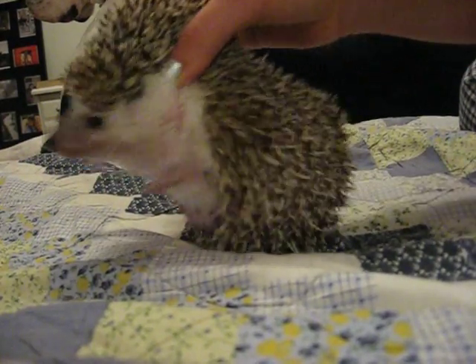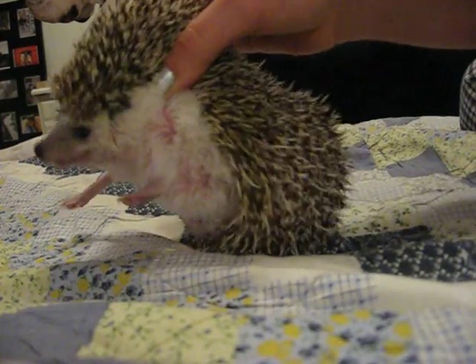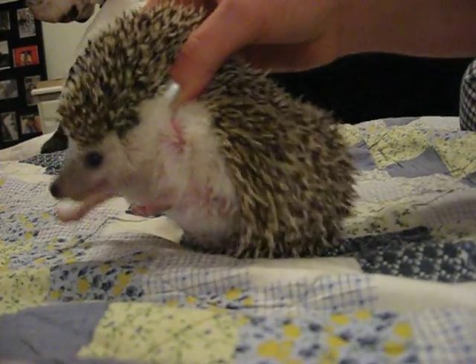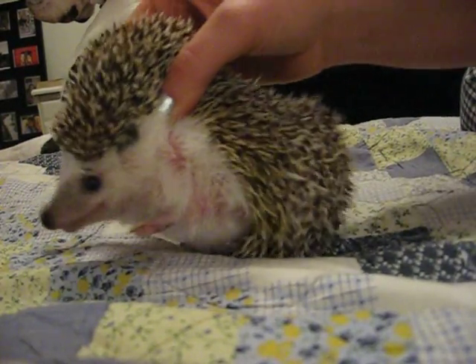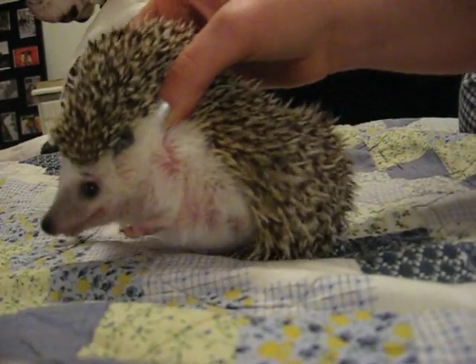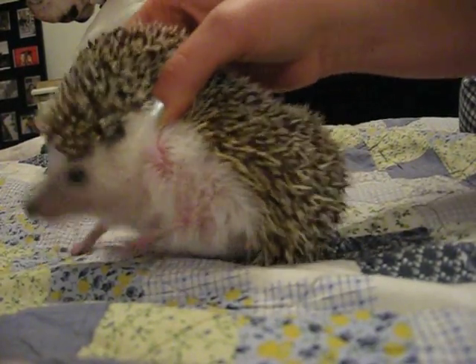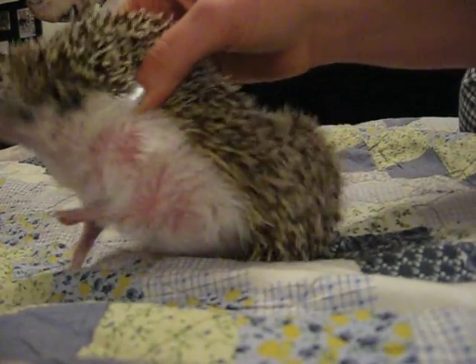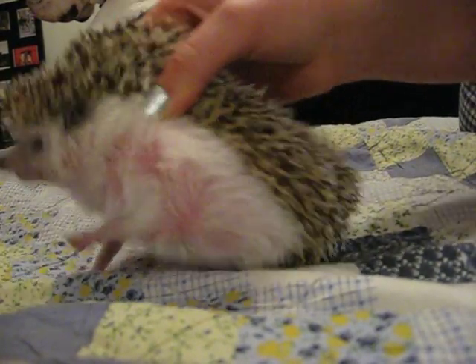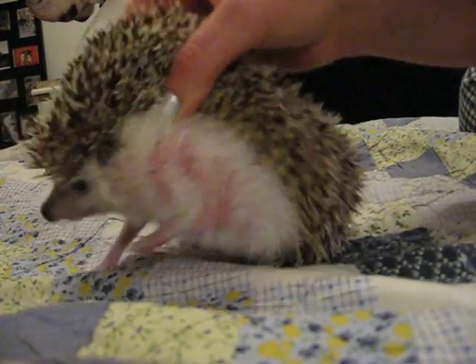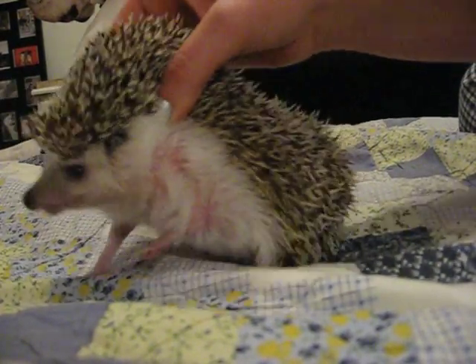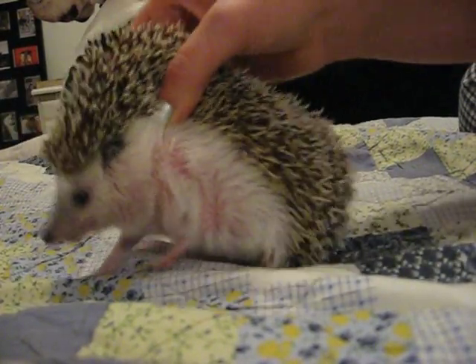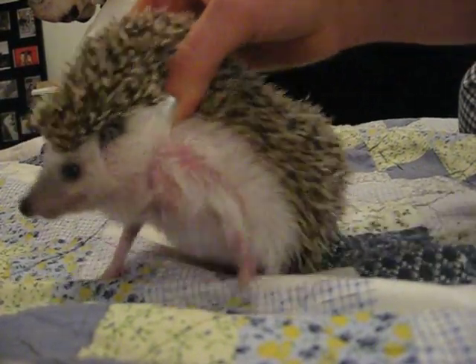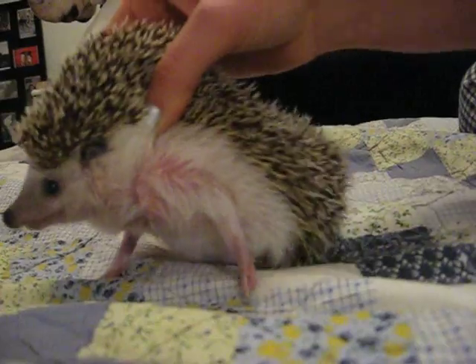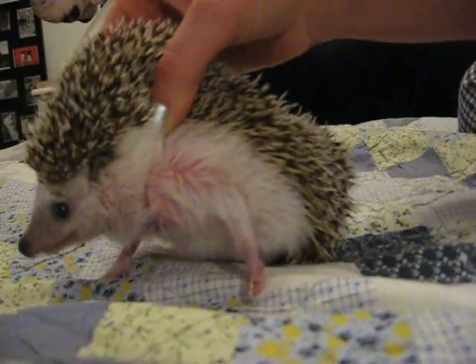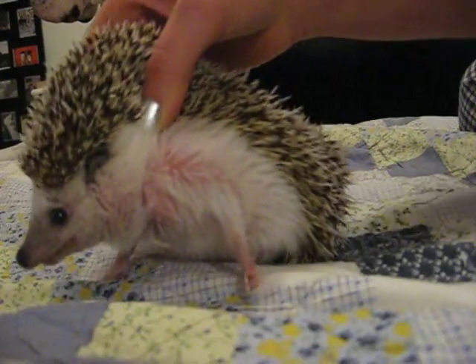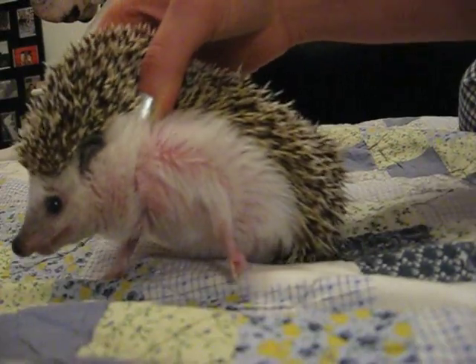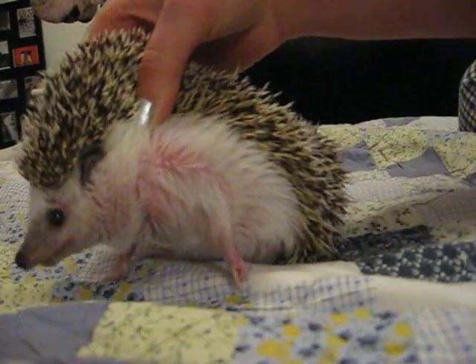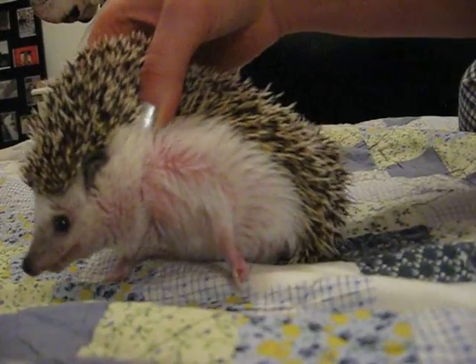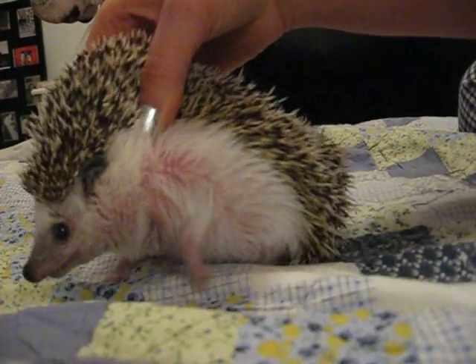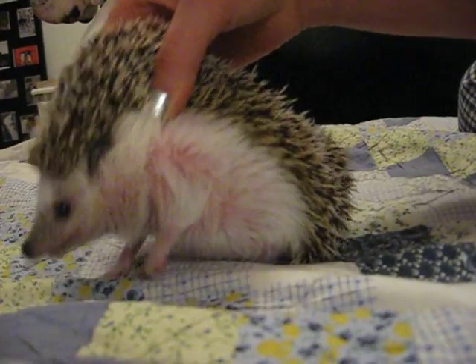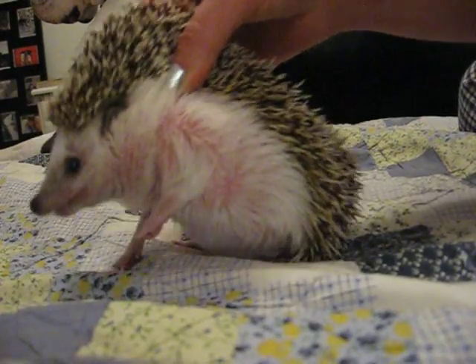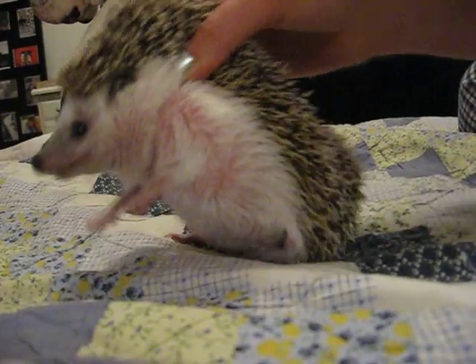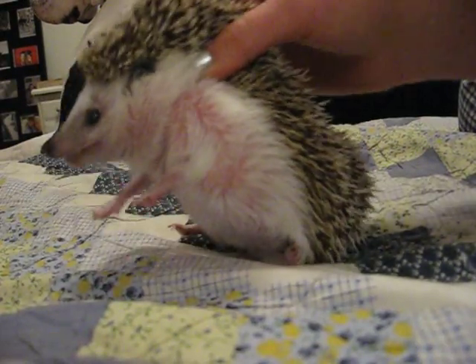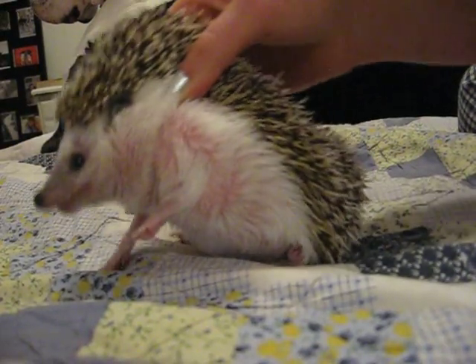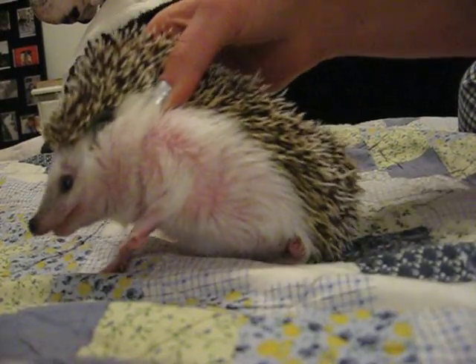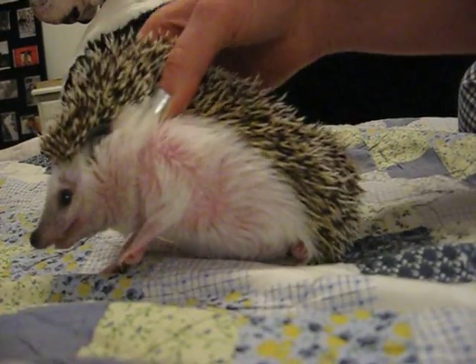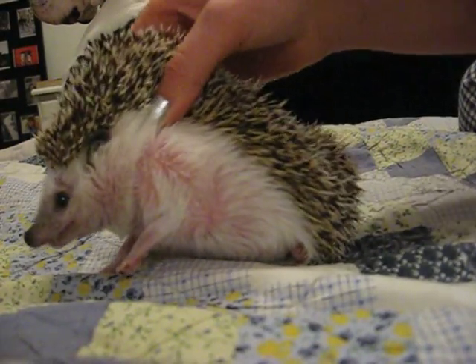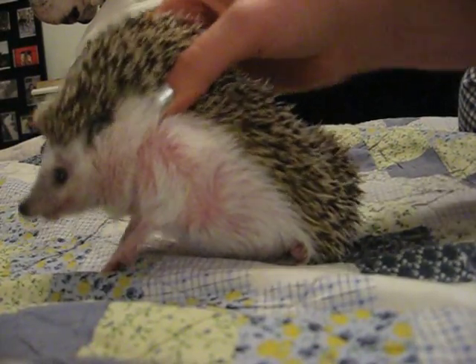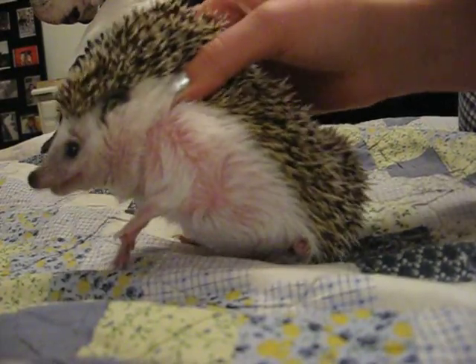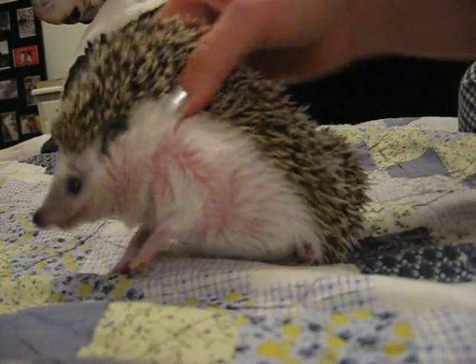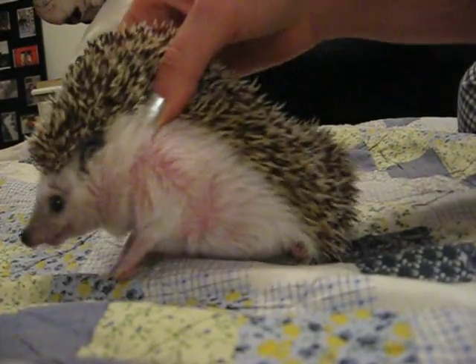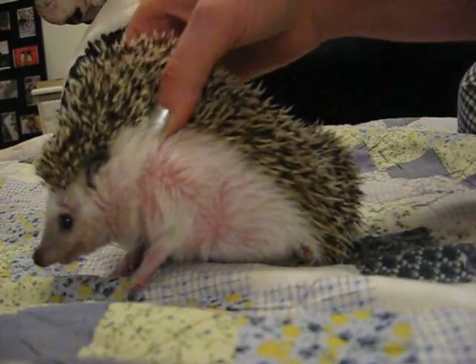So there you go. That's how to trim an aggressive hedgehog's nails. Hope it works for you. Bye.